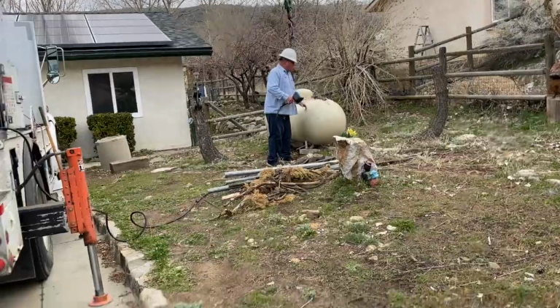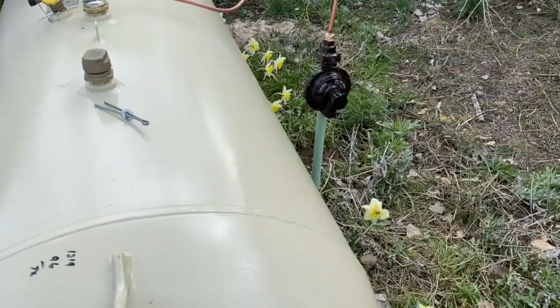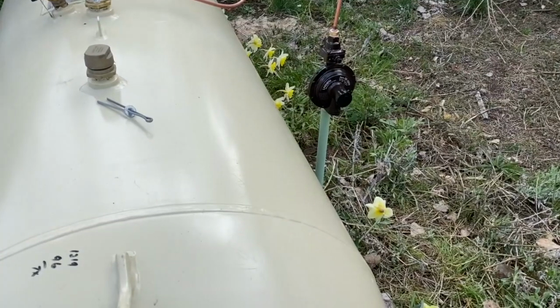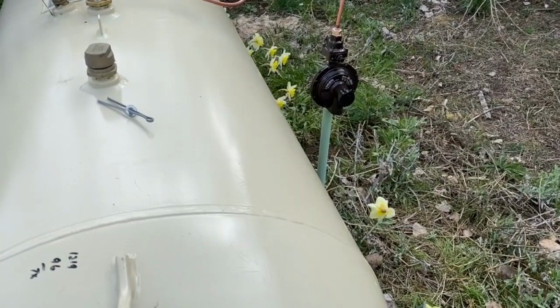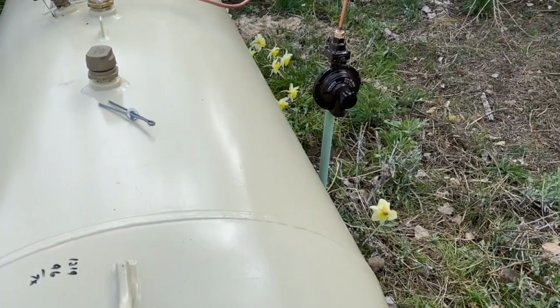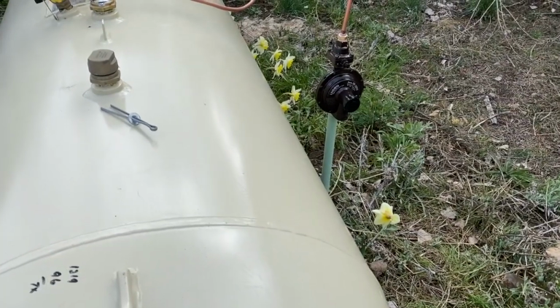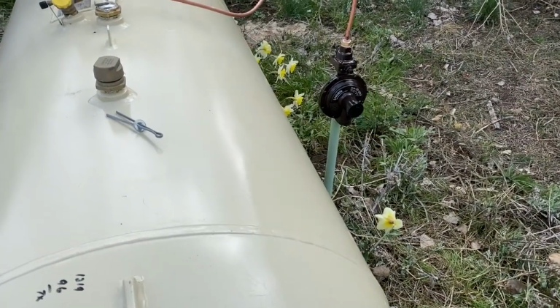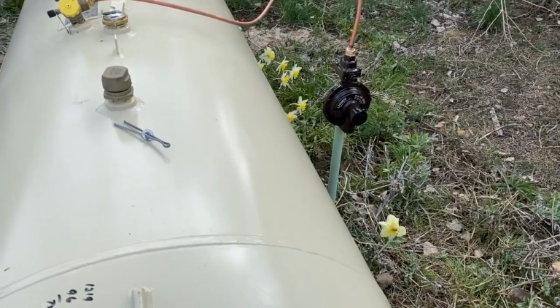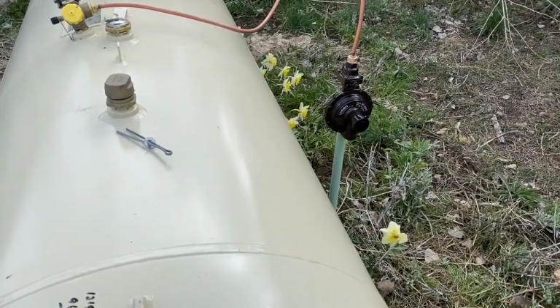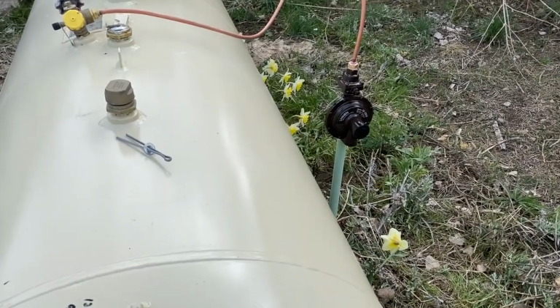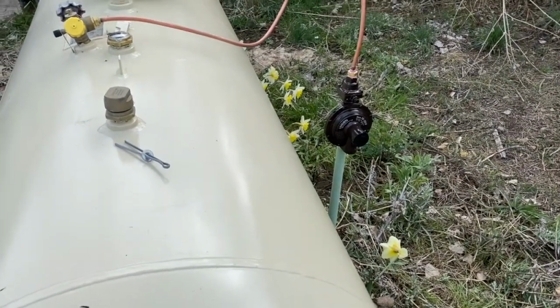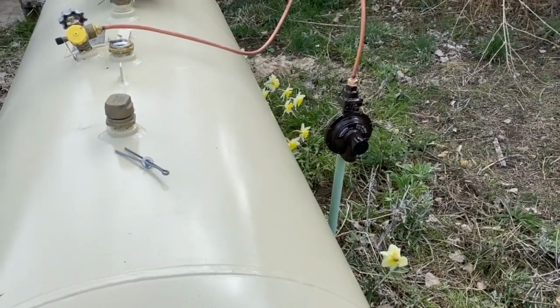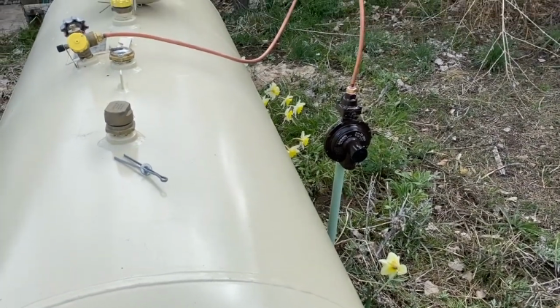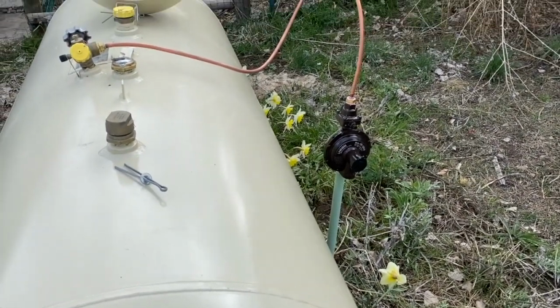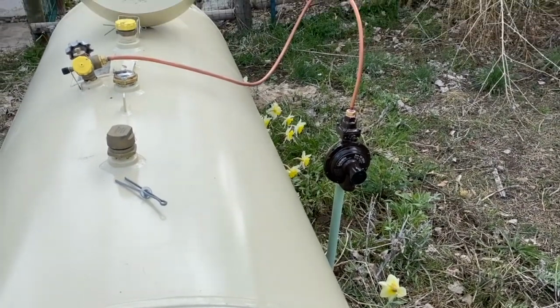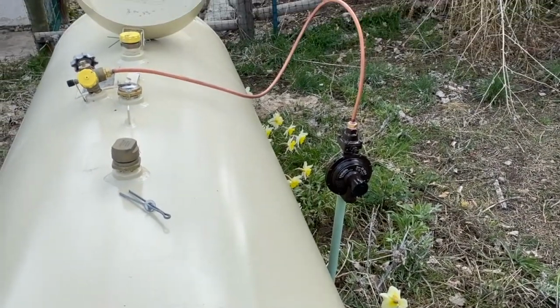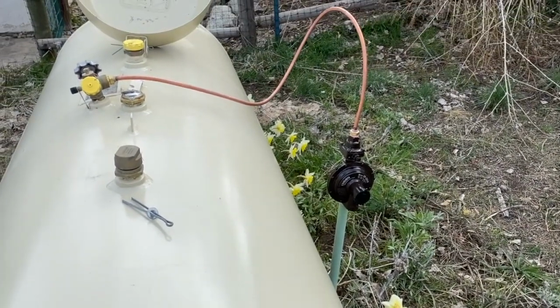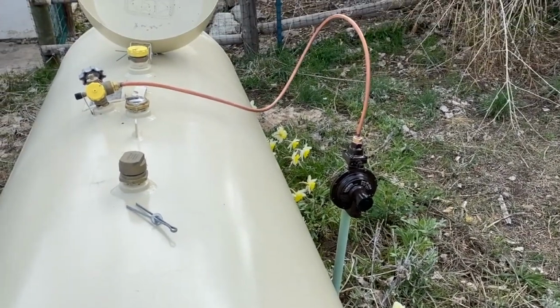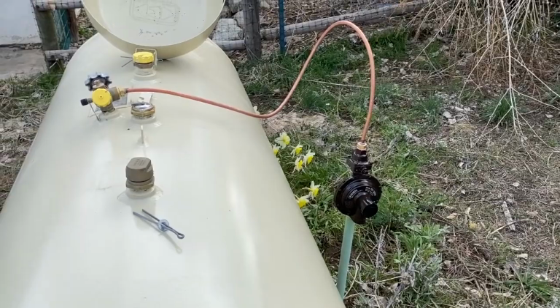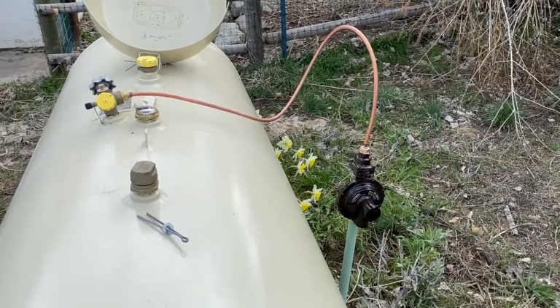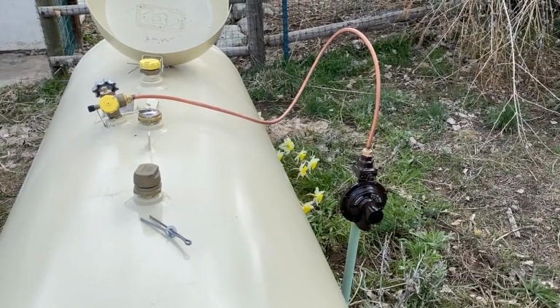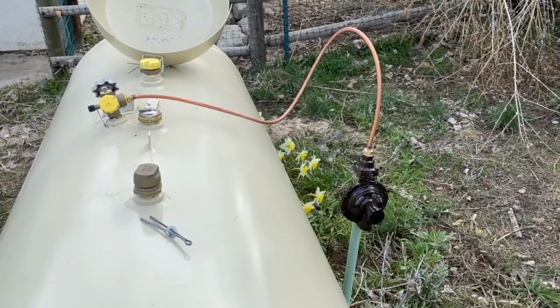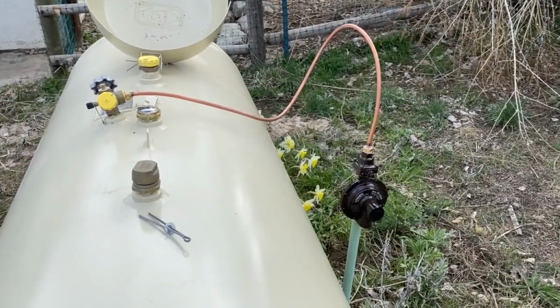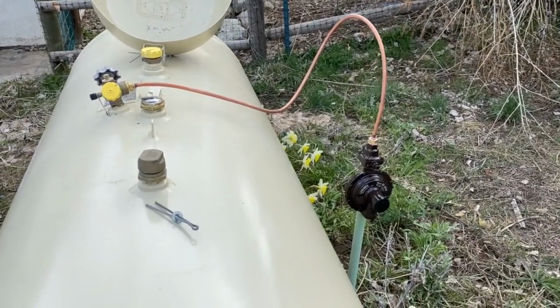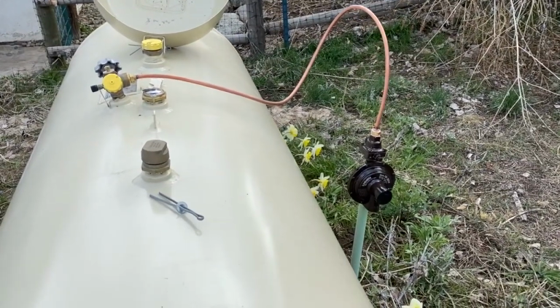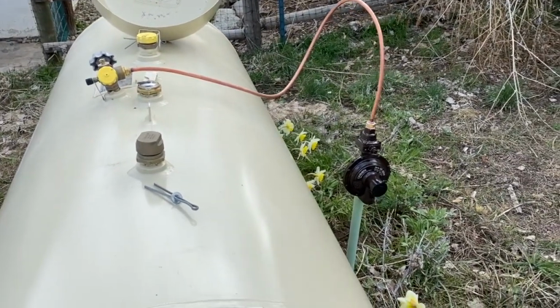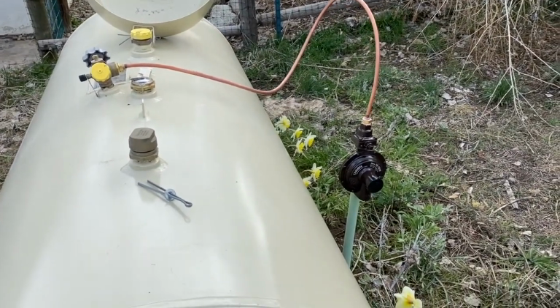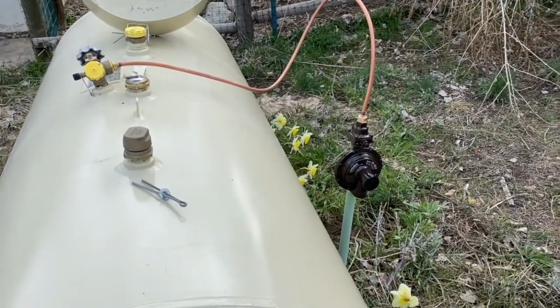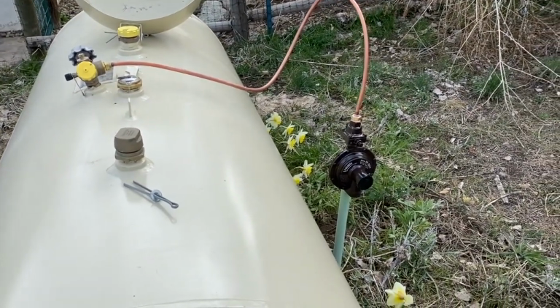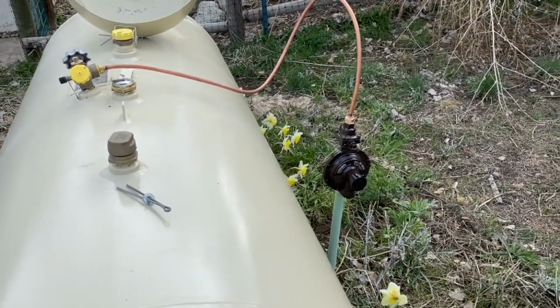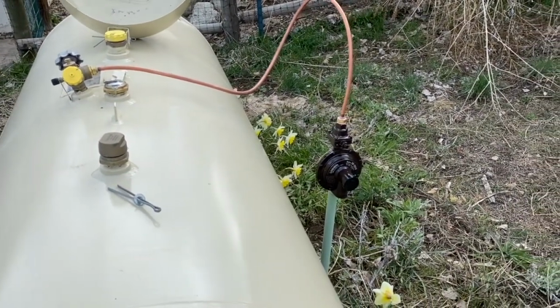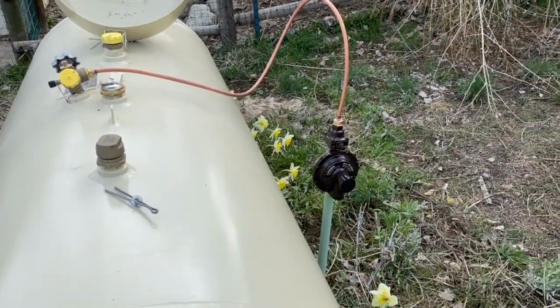Brand new regulator installed, new copper line. Looking good.